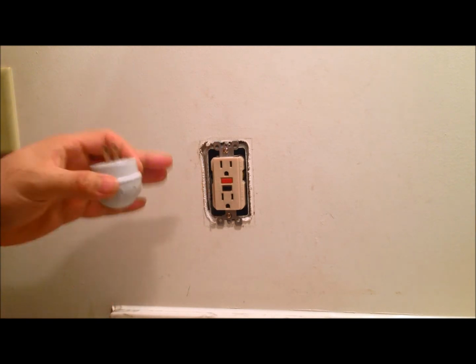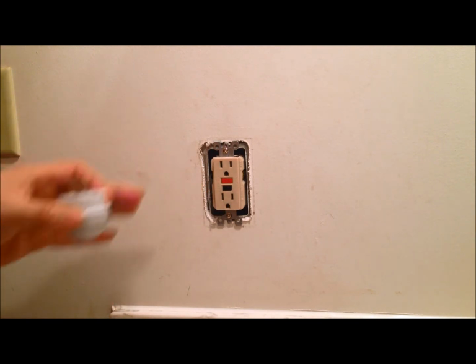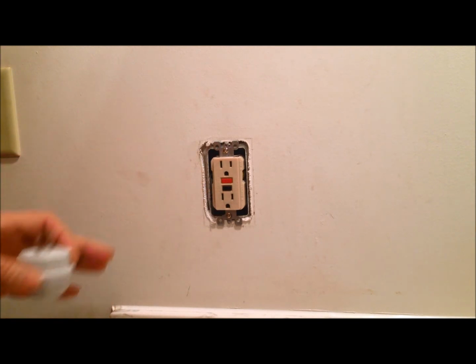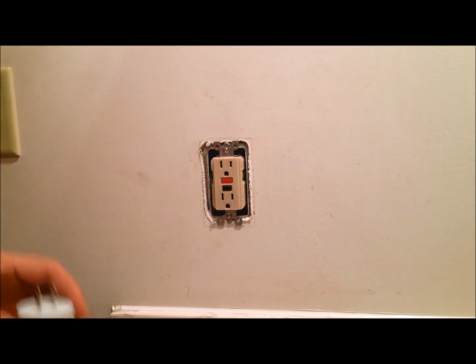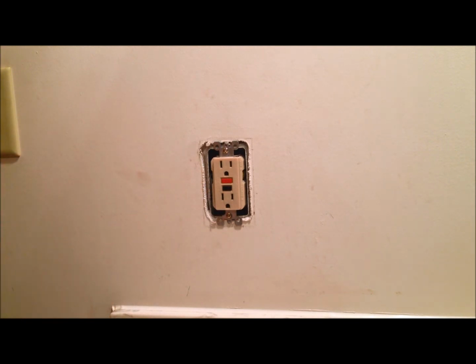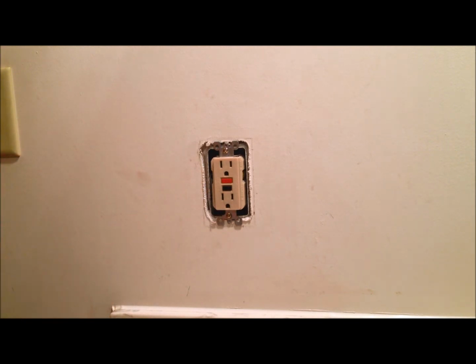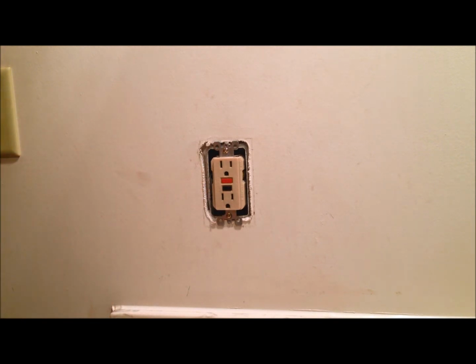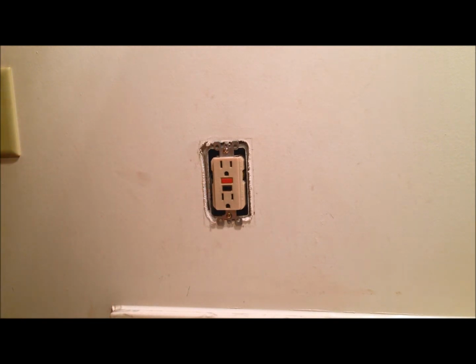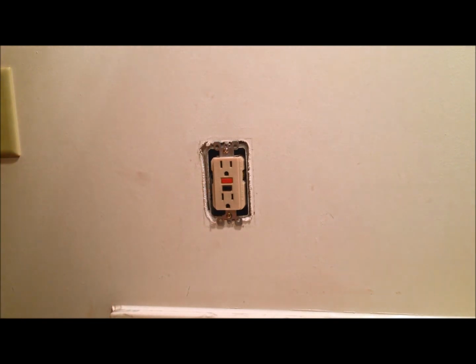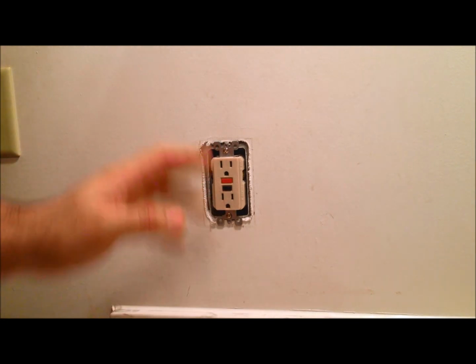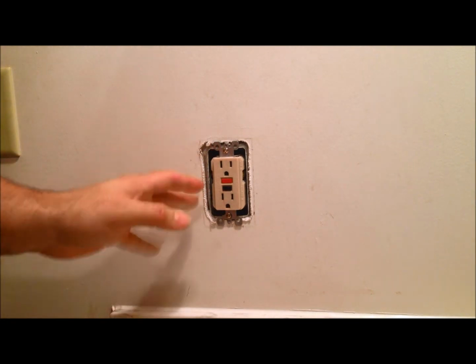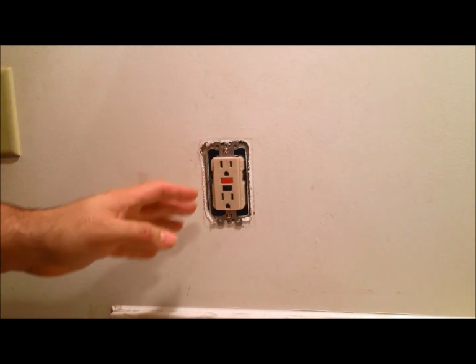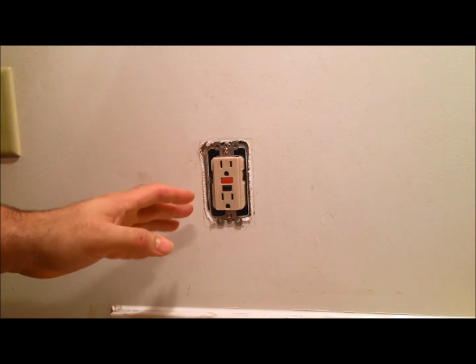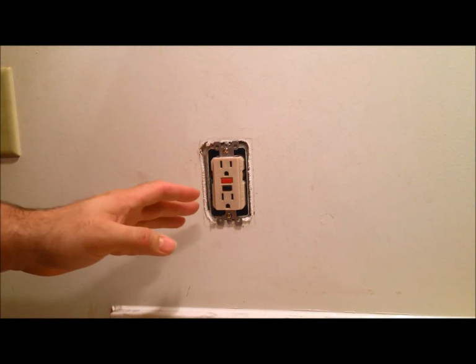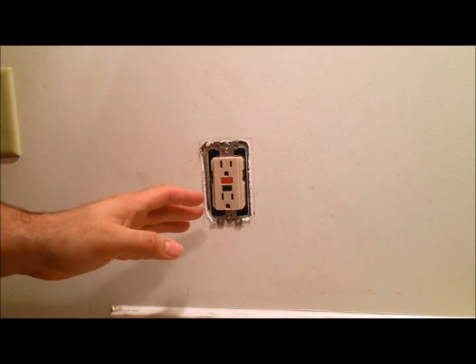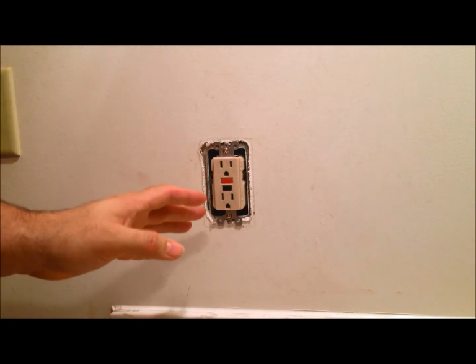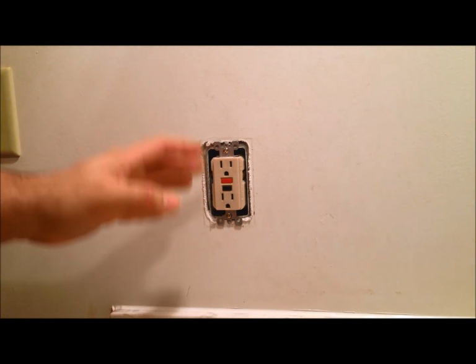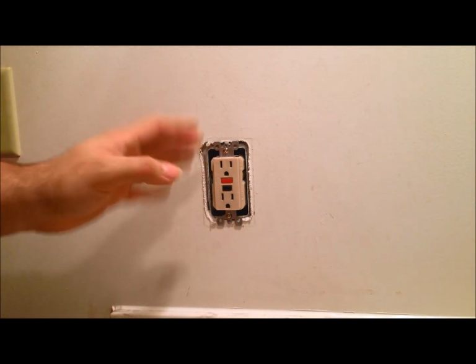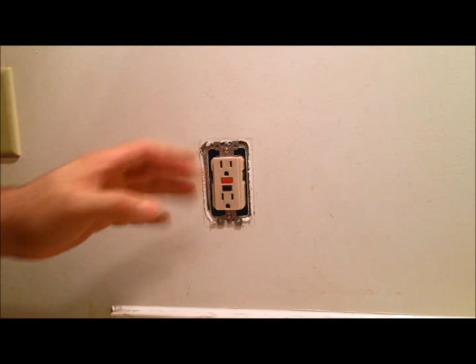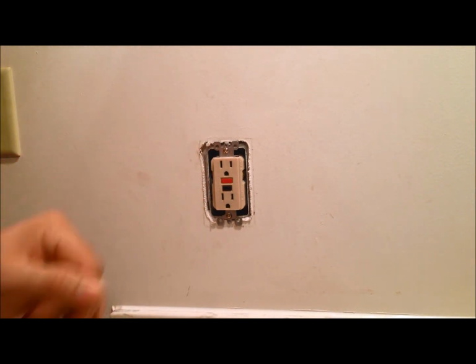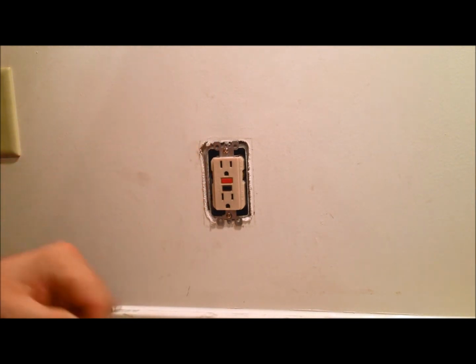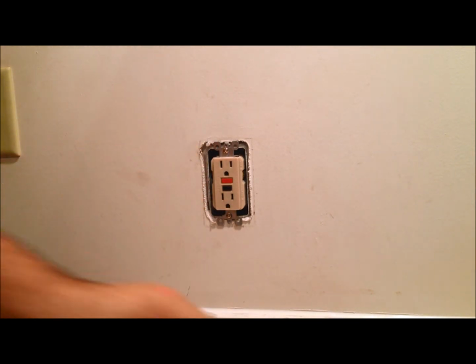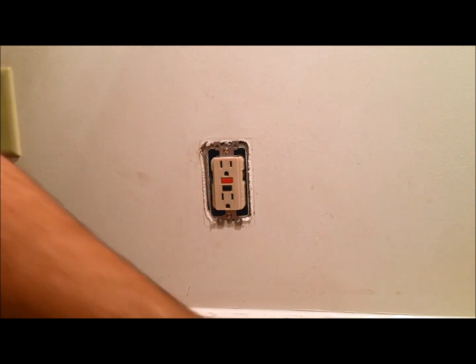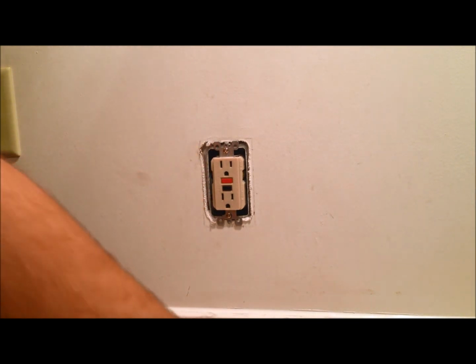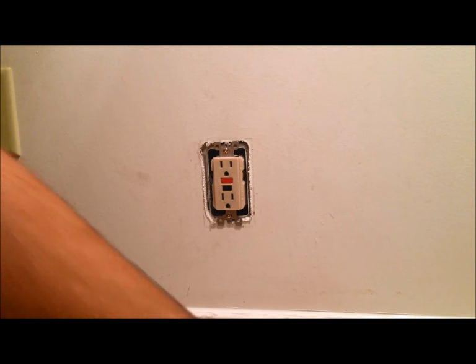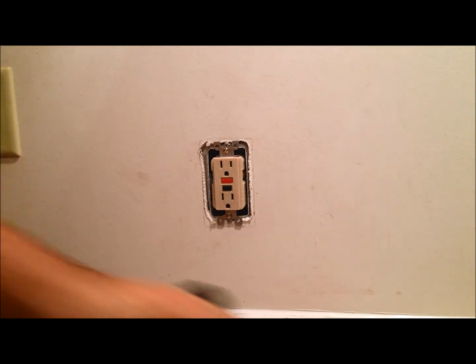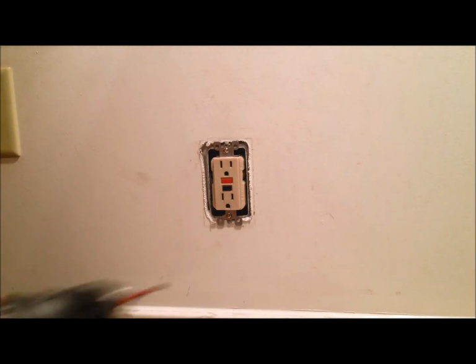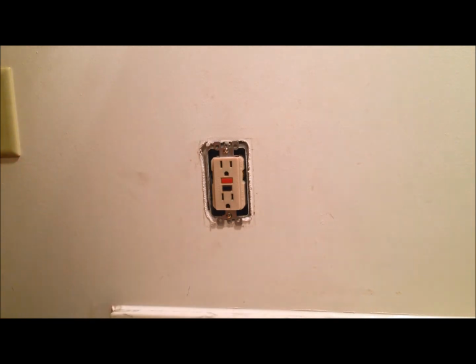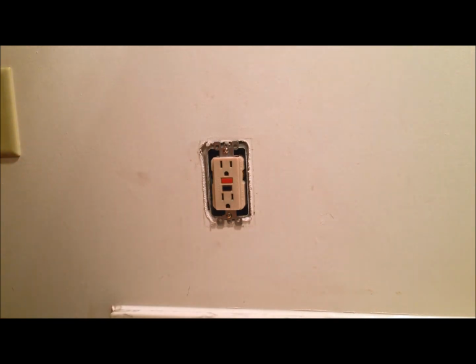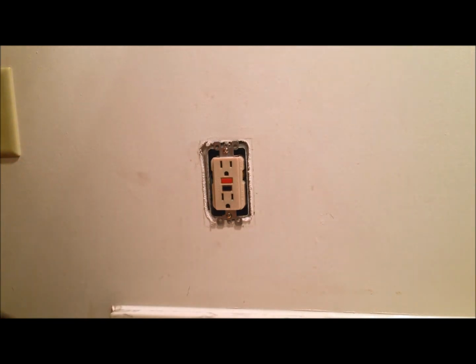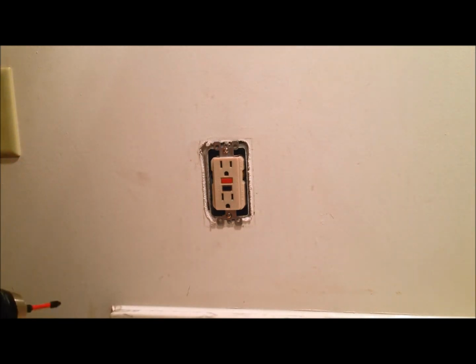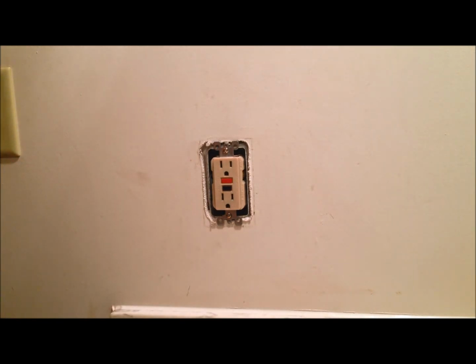So the first step is going to be pulling out the outlet and then checking to make sure that the power is off.